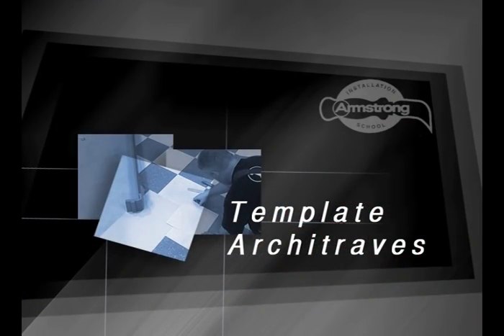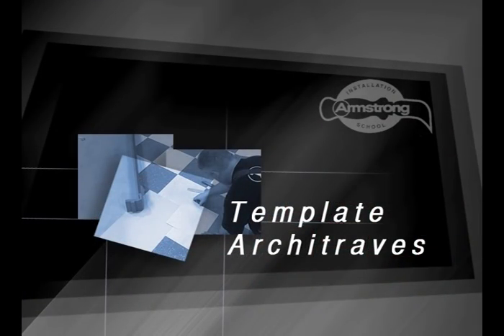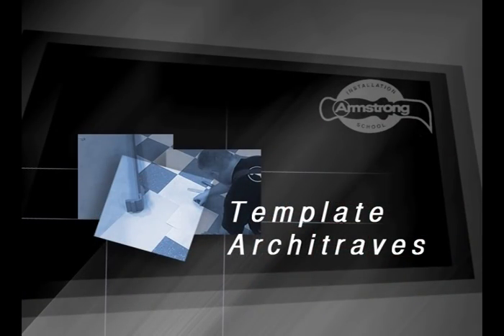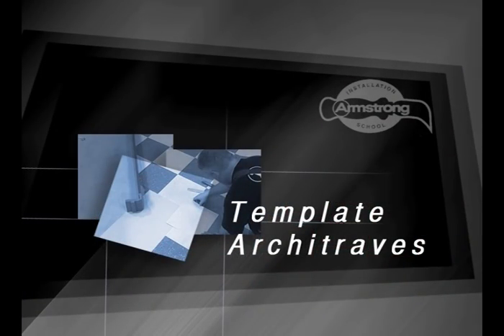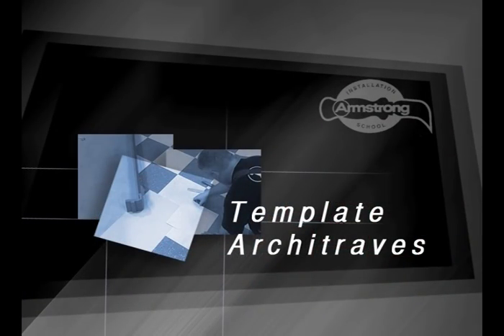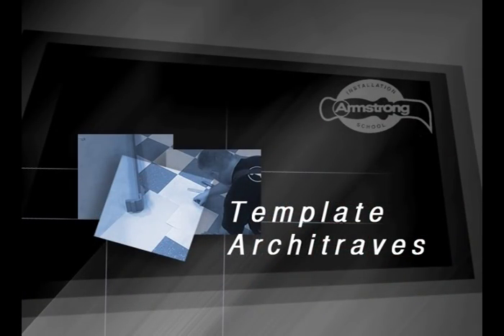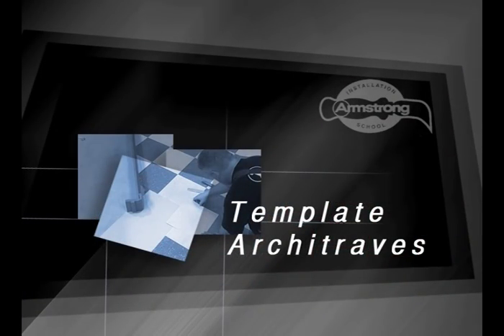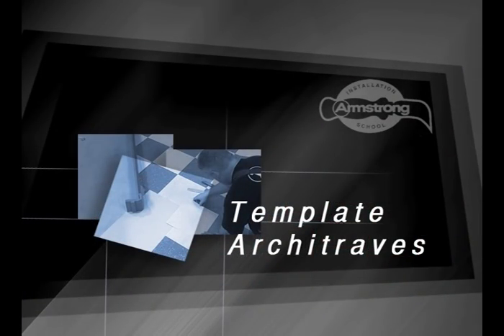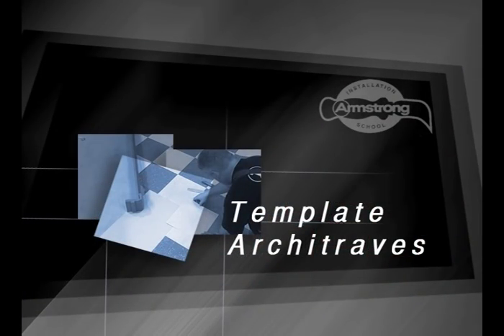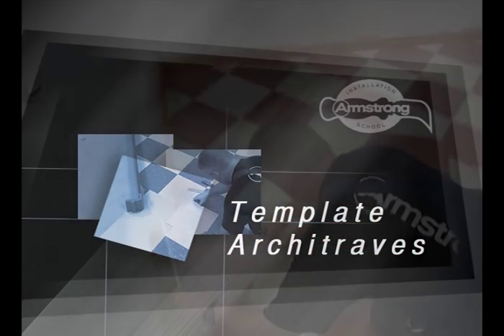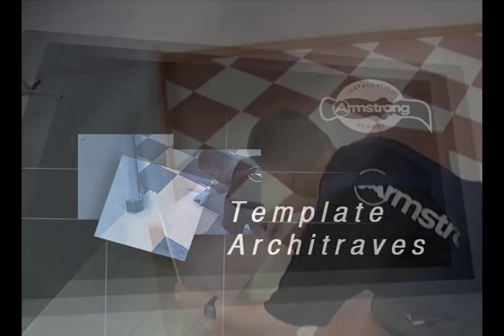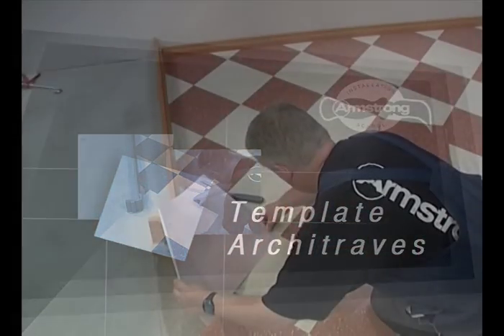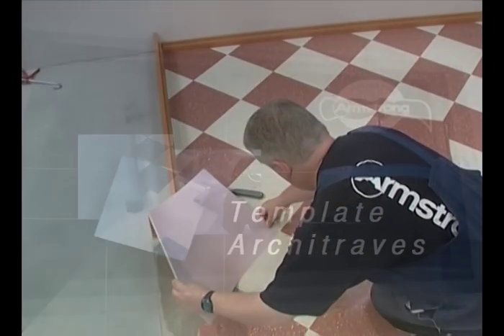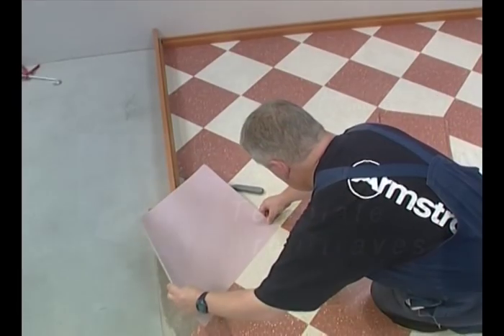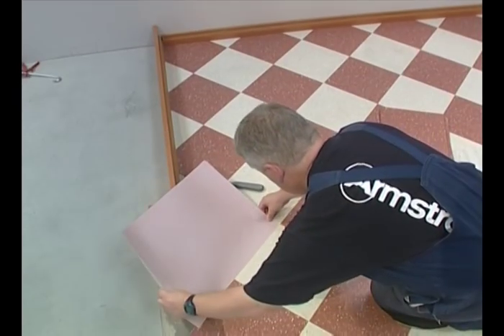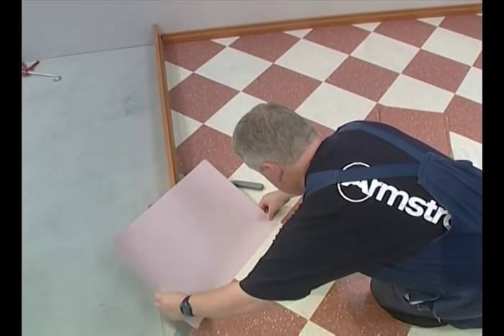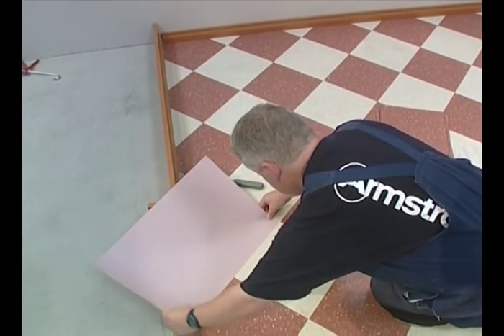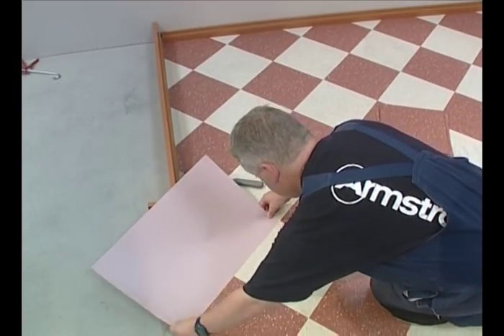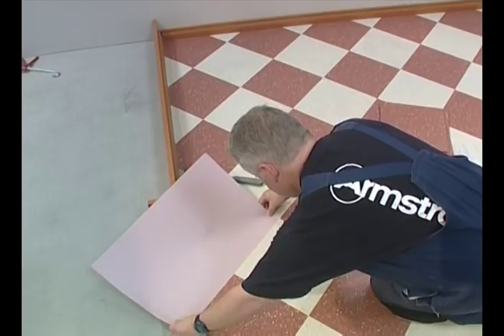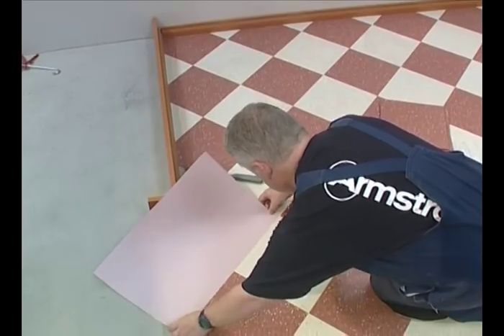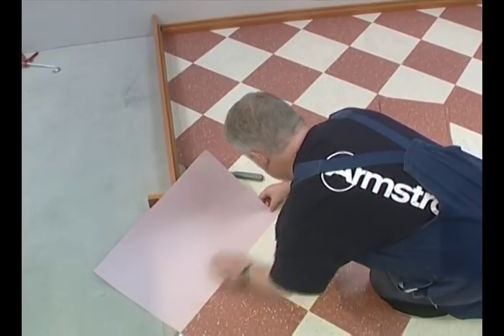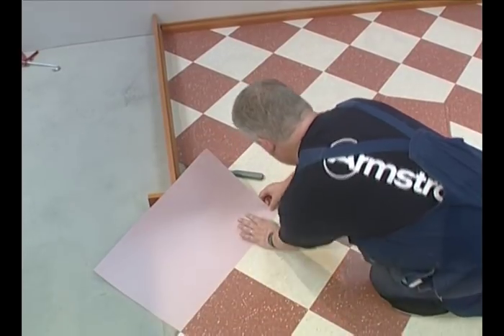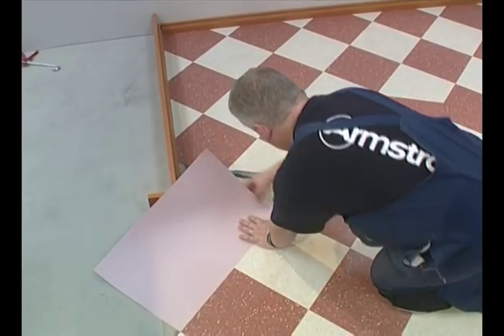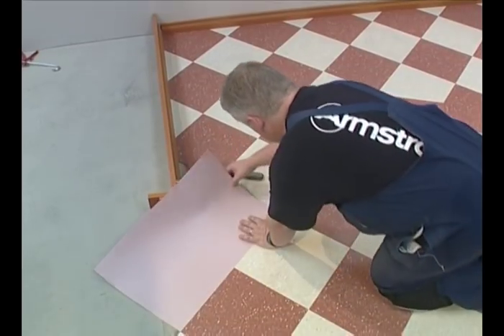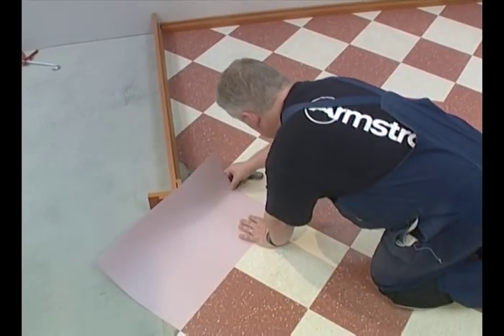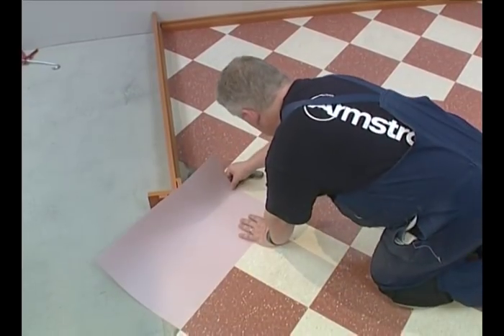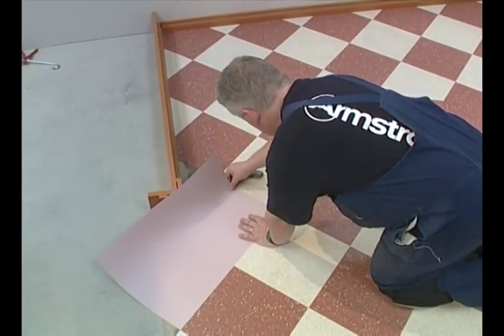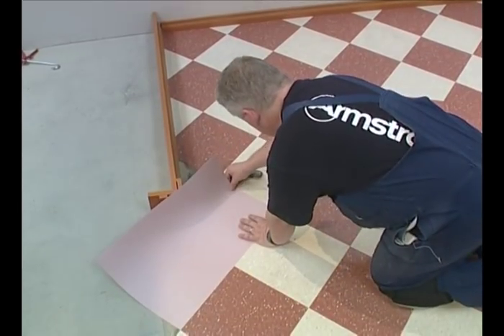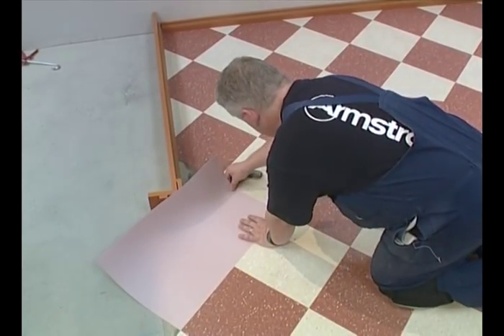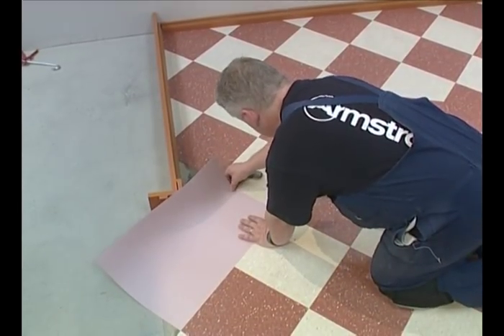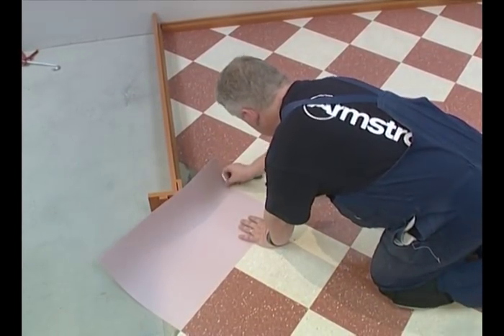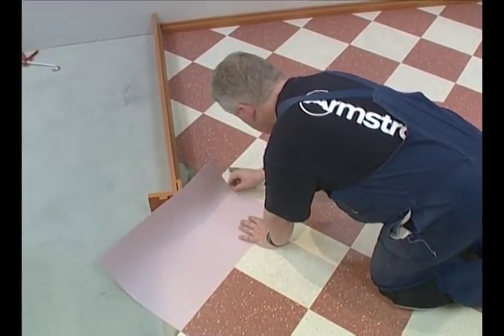For architraves and larger more difficult areas, use a larger piece of paper covering more than one tile, then fit the pieces perfectly together and transfer the marks.